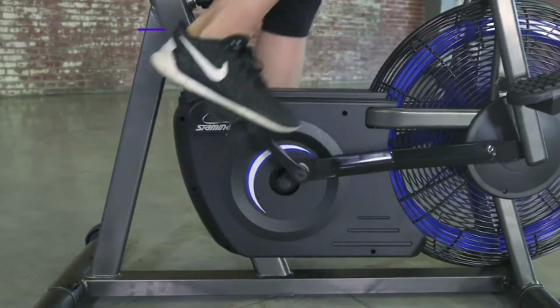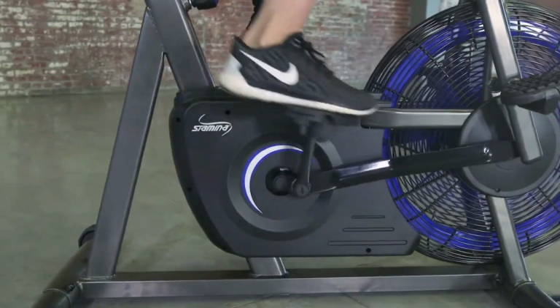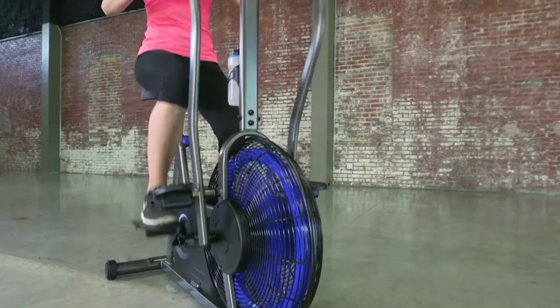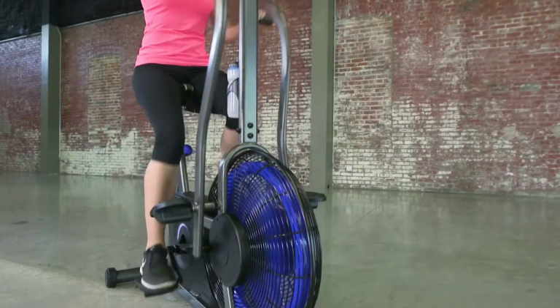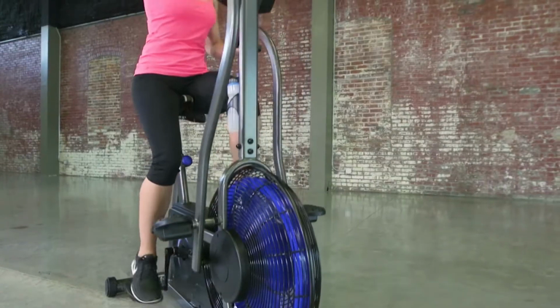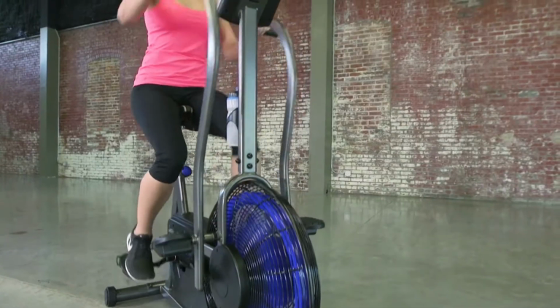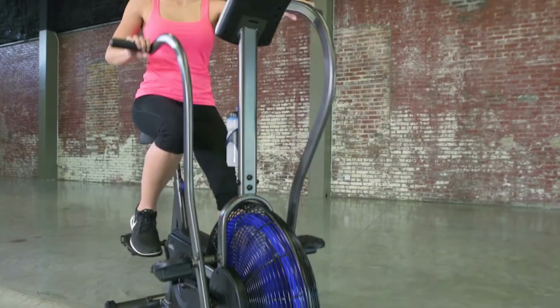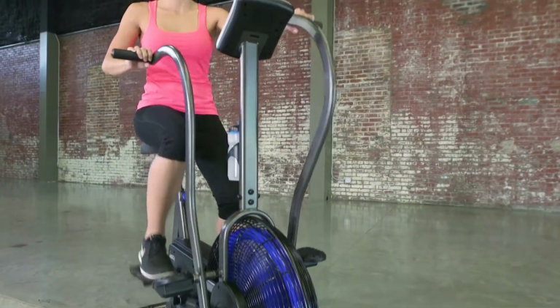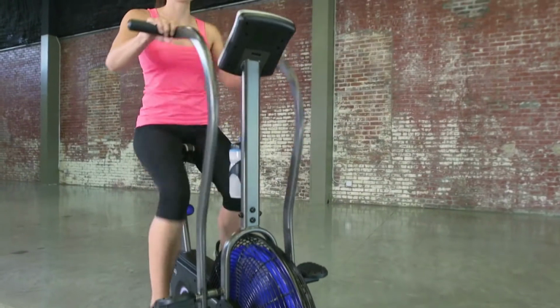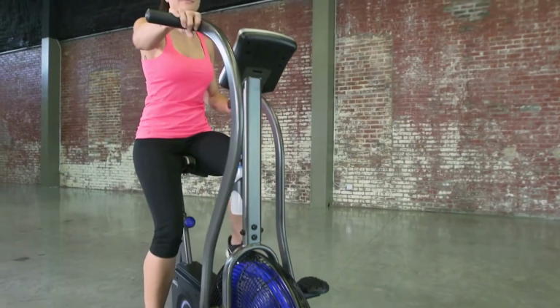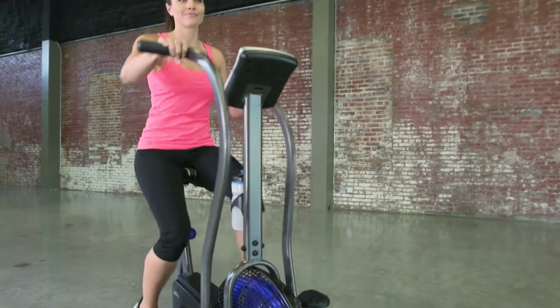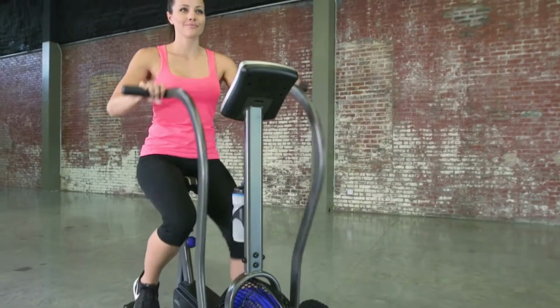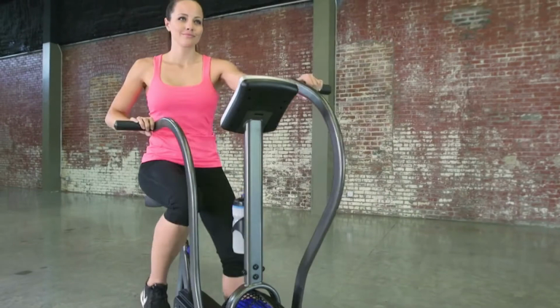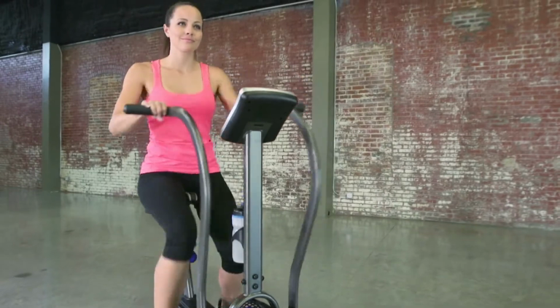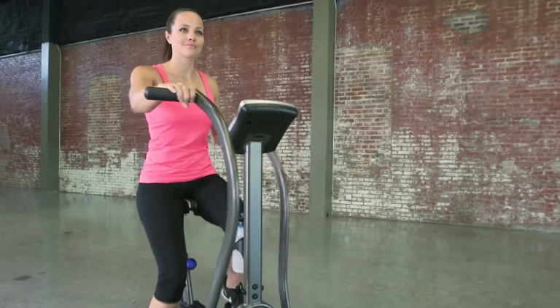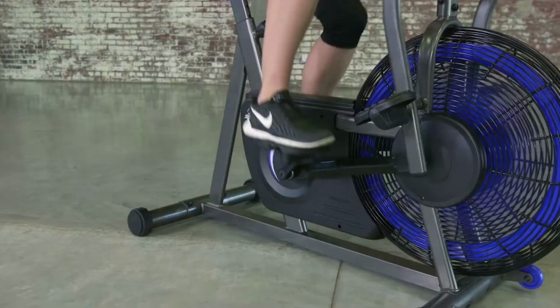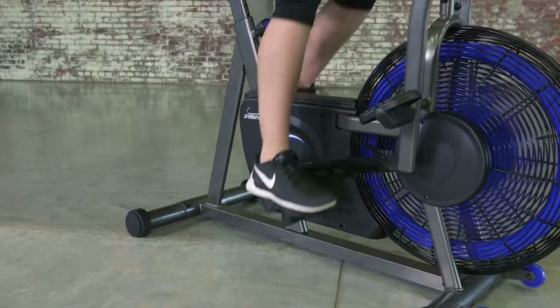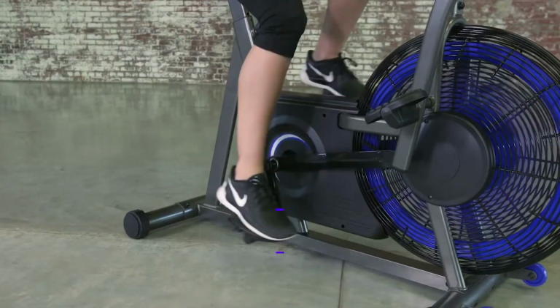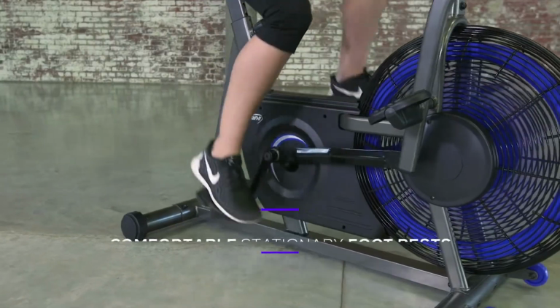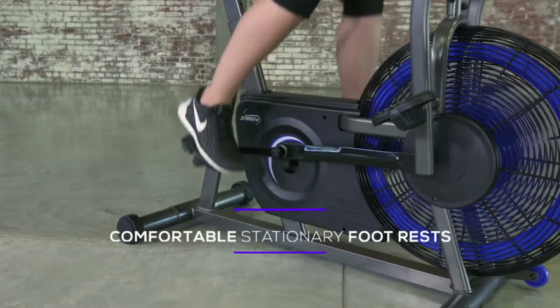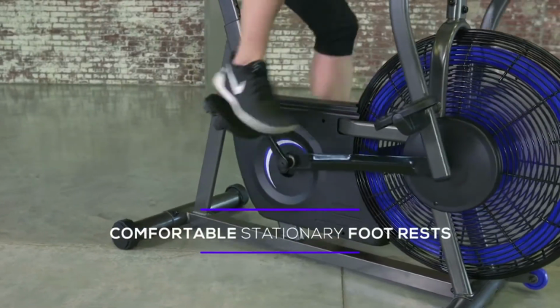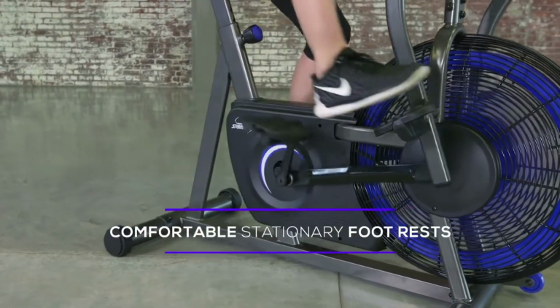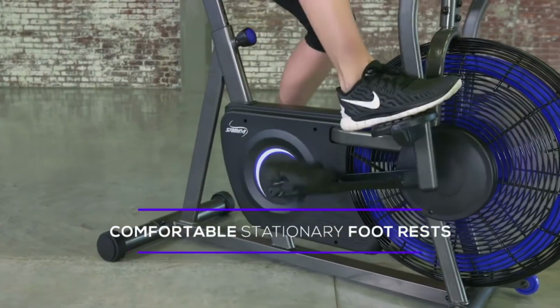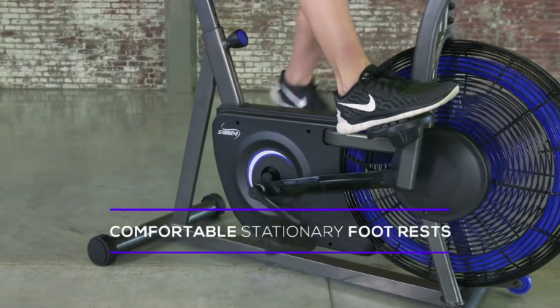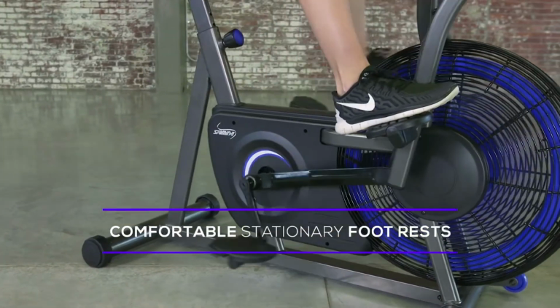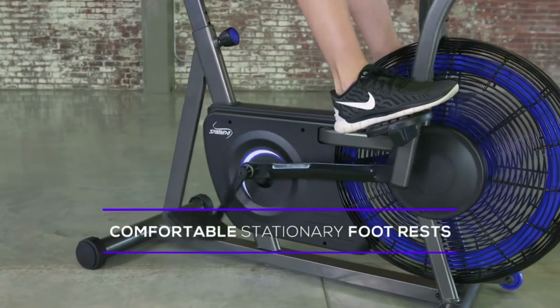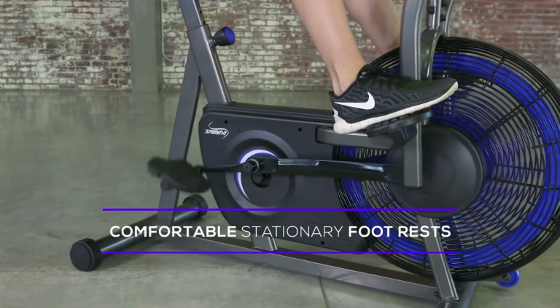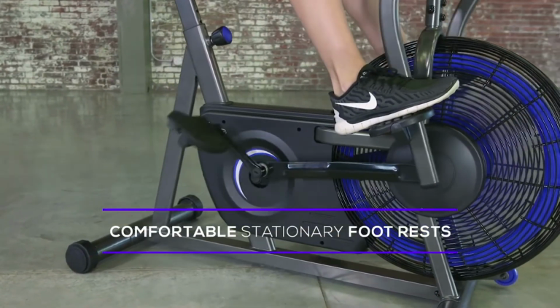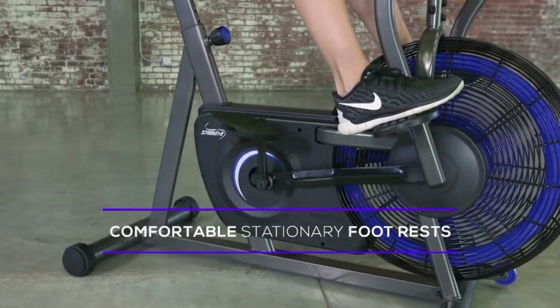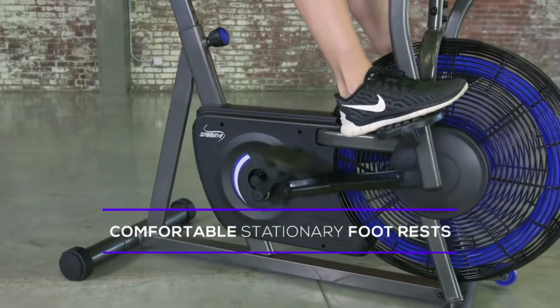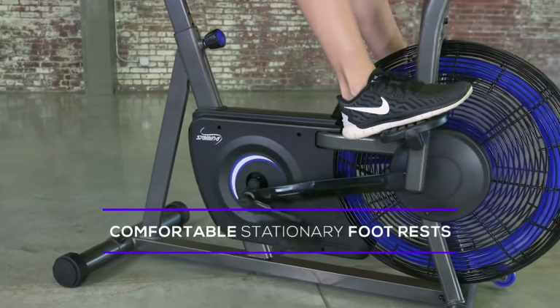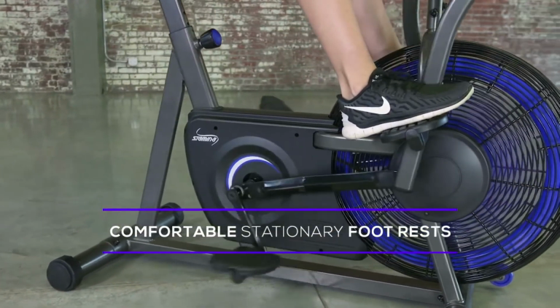You can target both your upper and lower body for more intensity, or isolate the upper body by placing your feet in the stationary foot pedals.